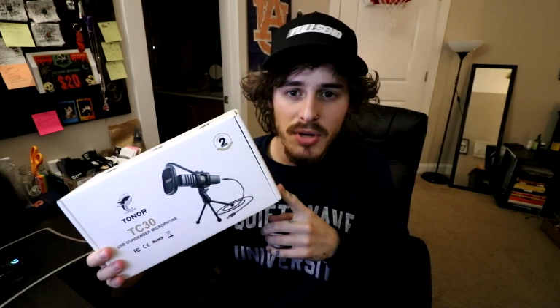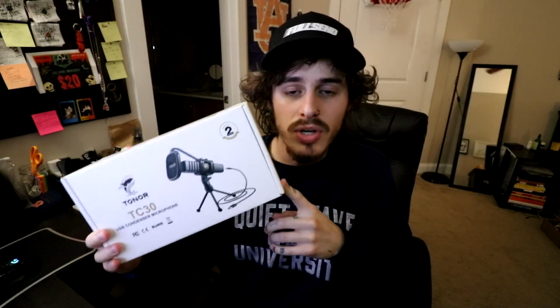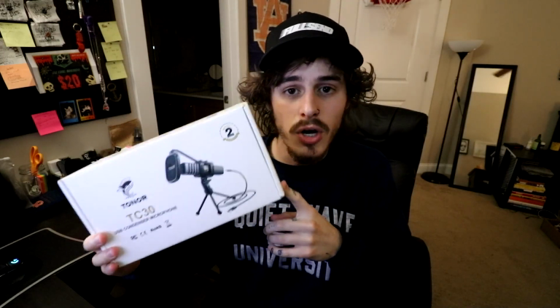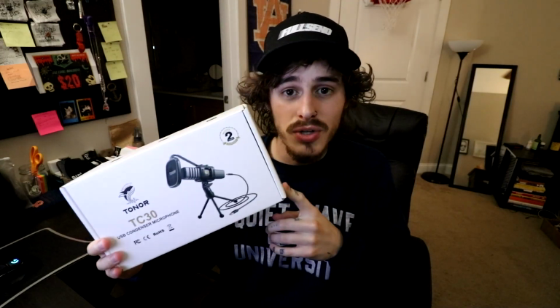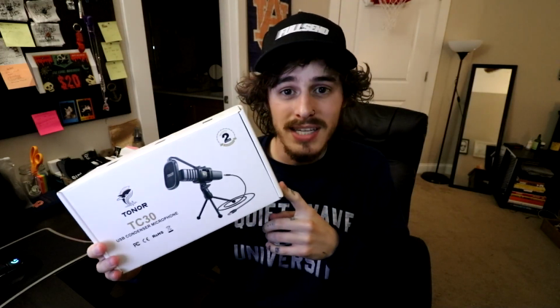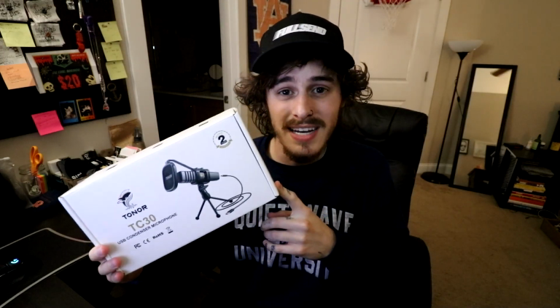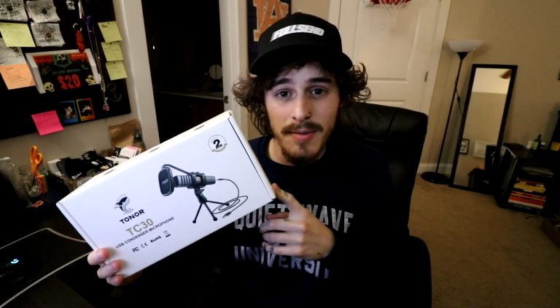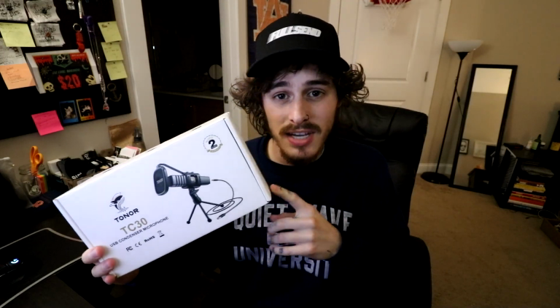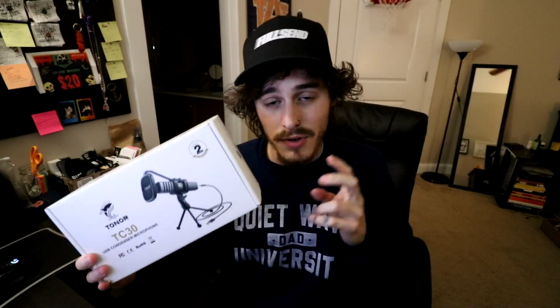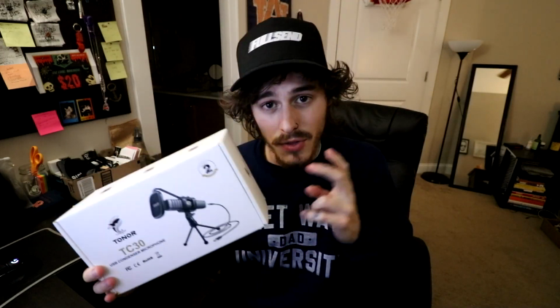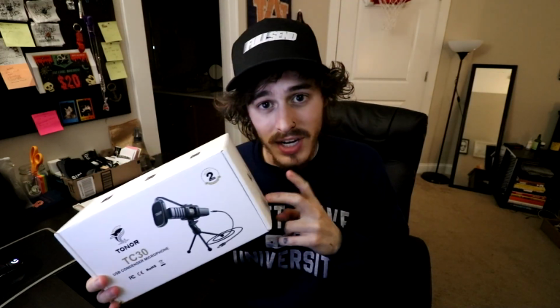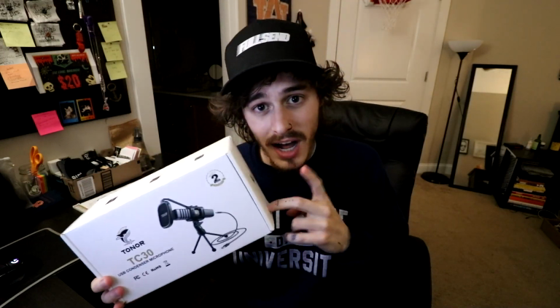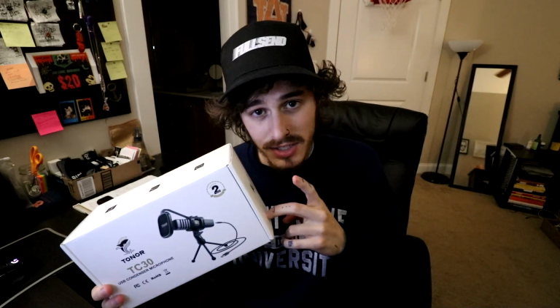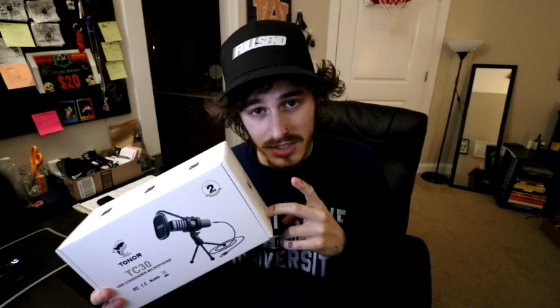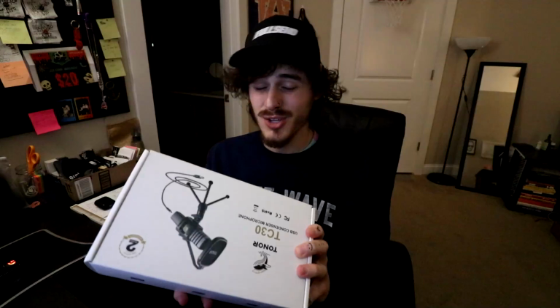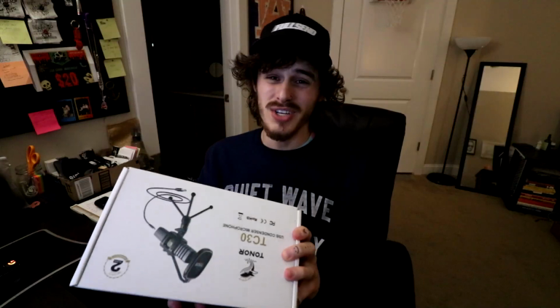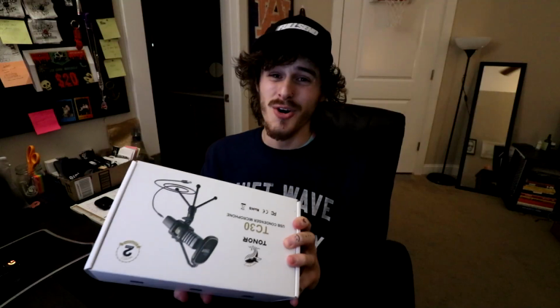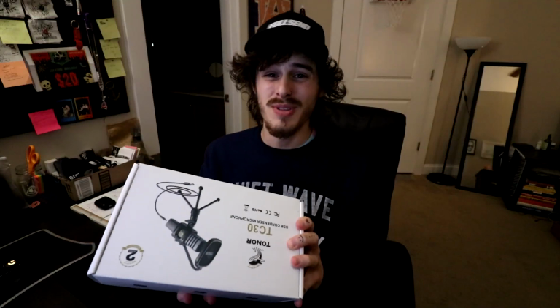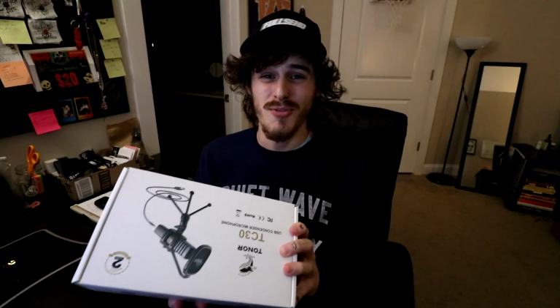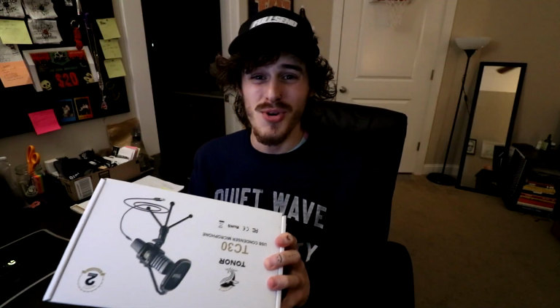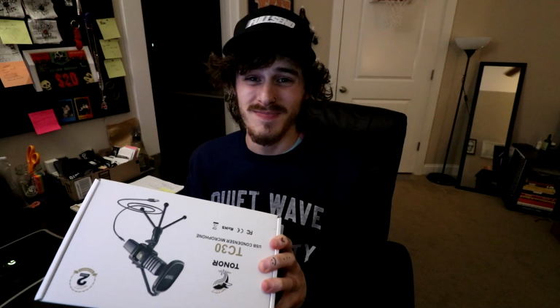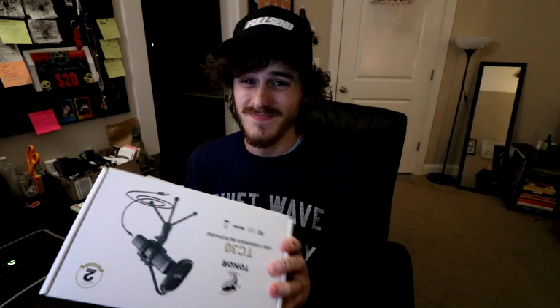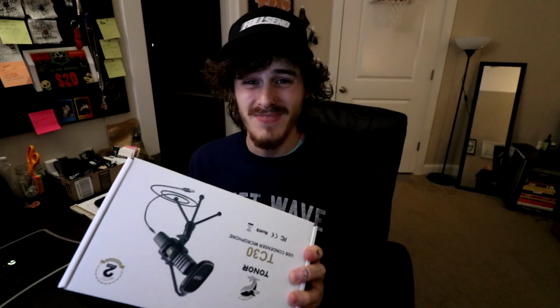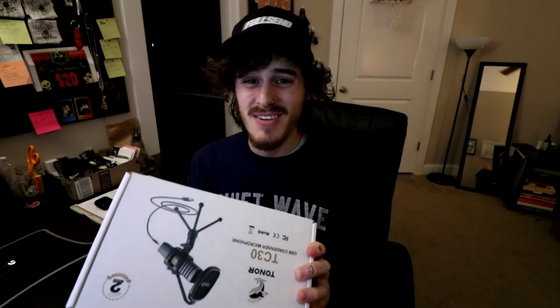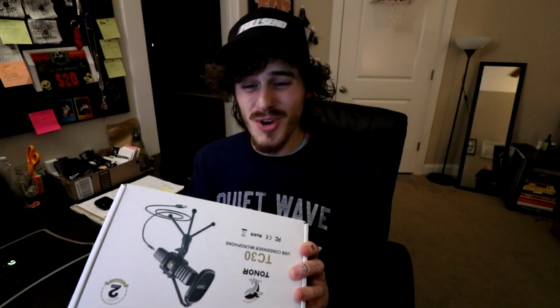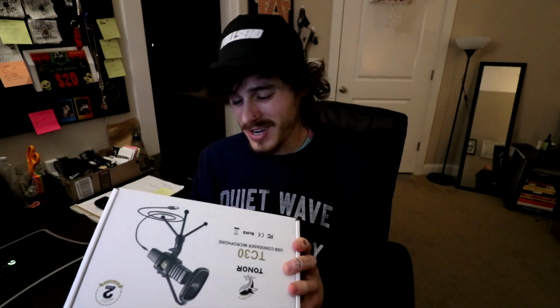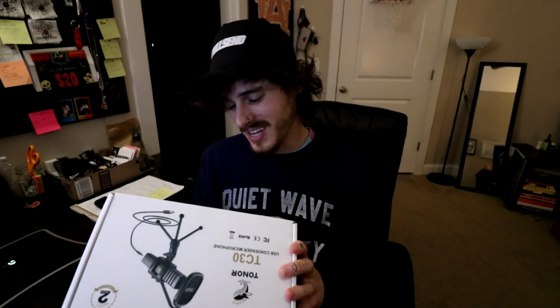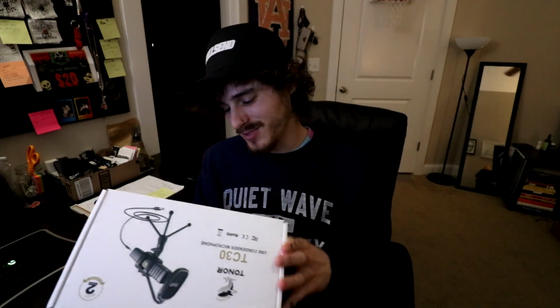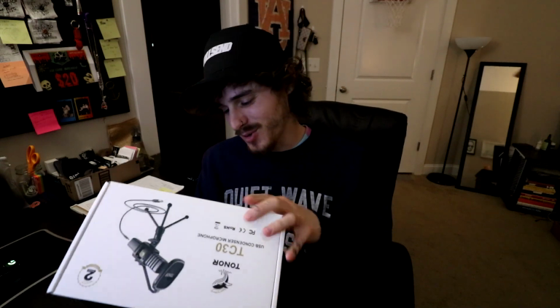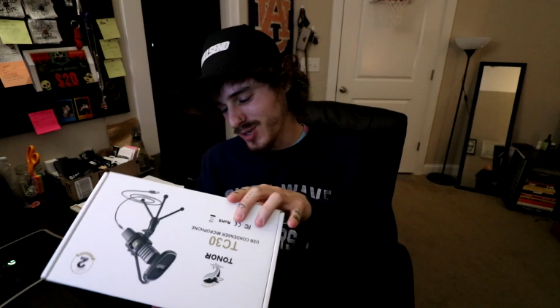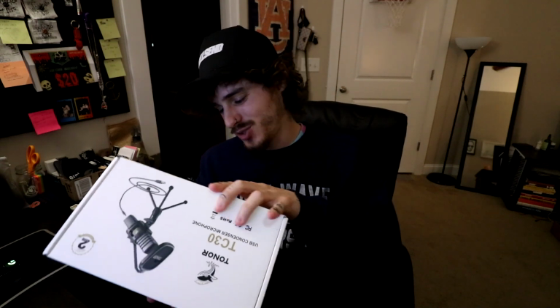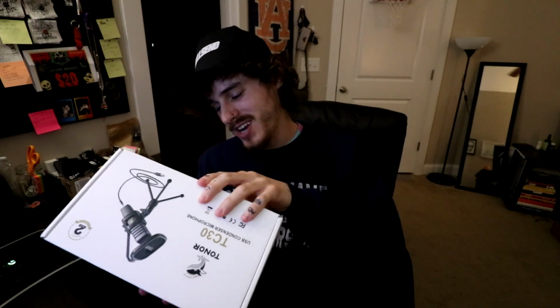You can also get this on Amazon for $30. Usually I open them before the video, but I haven't even opened it yet, so we're going straight in.